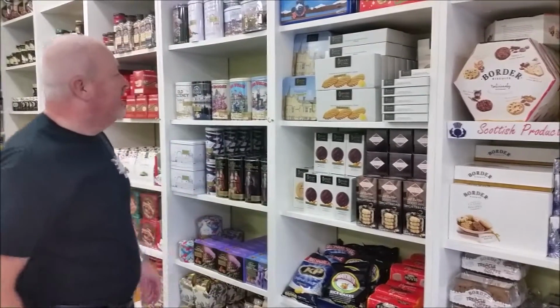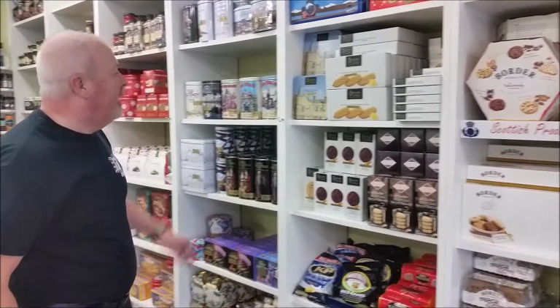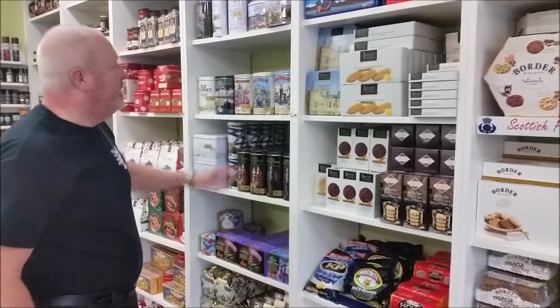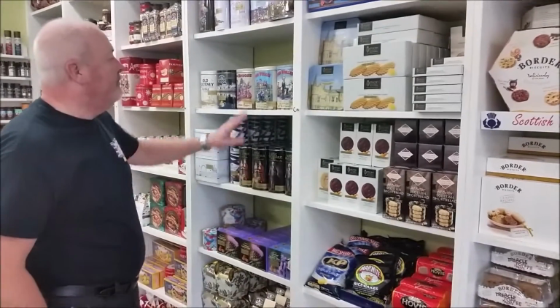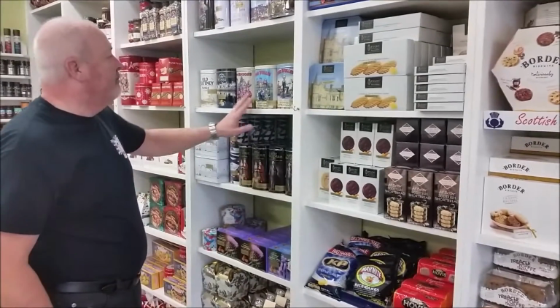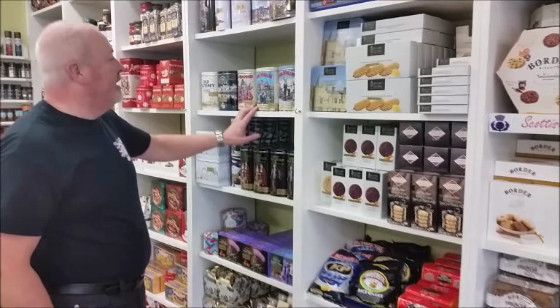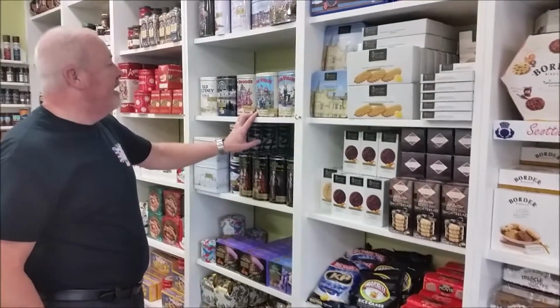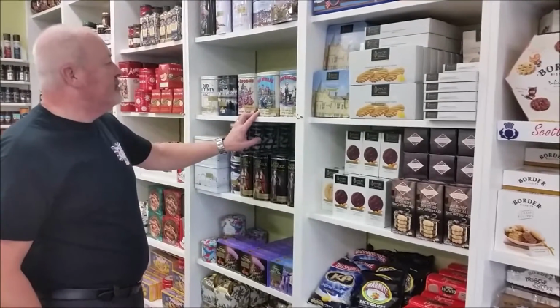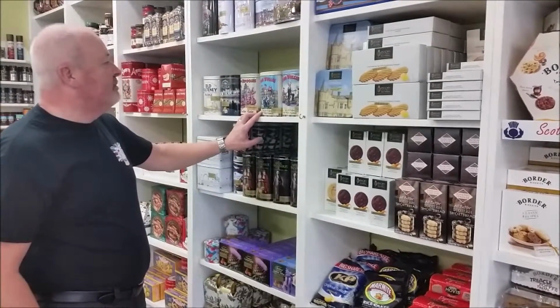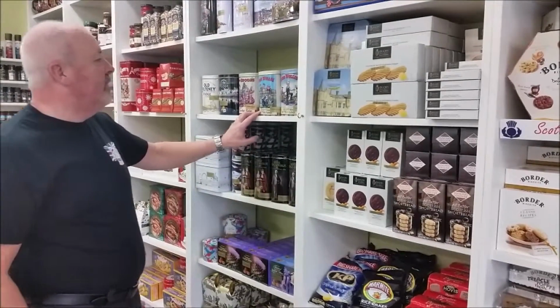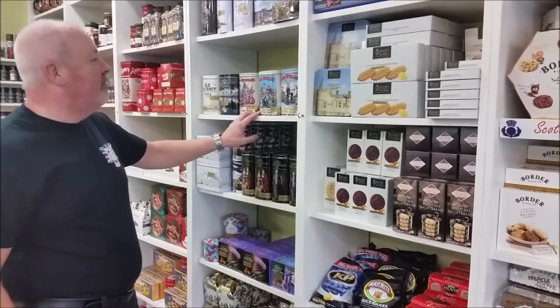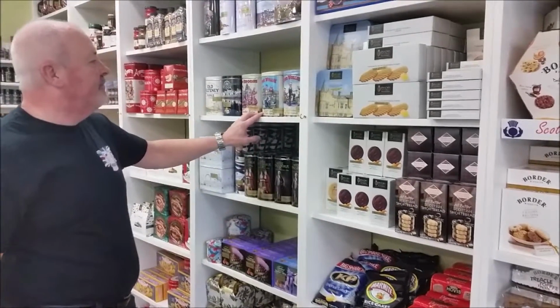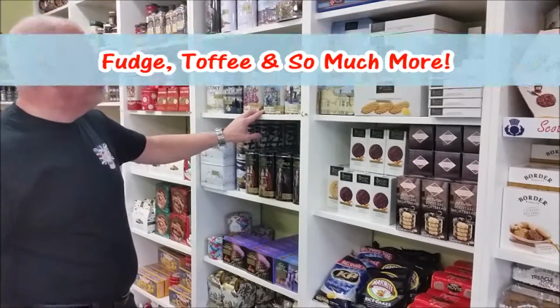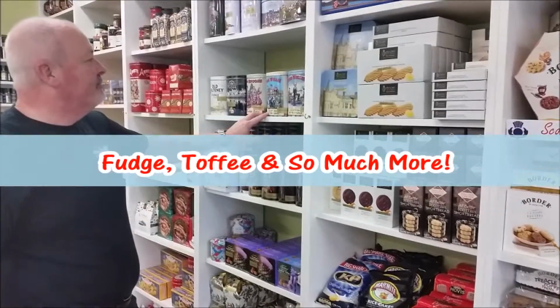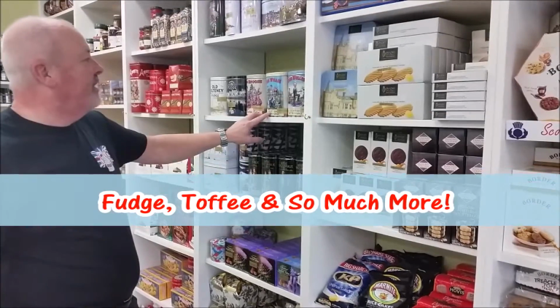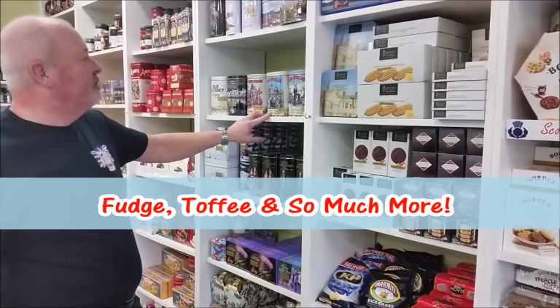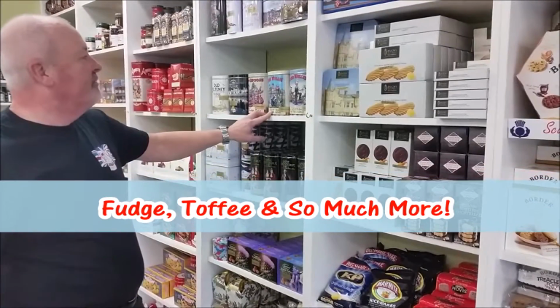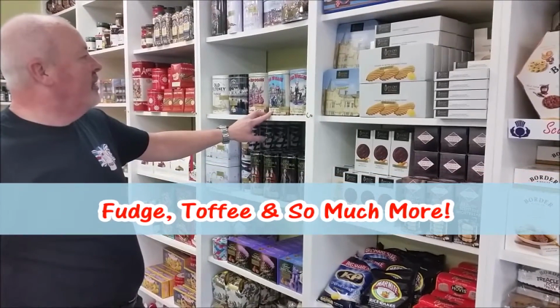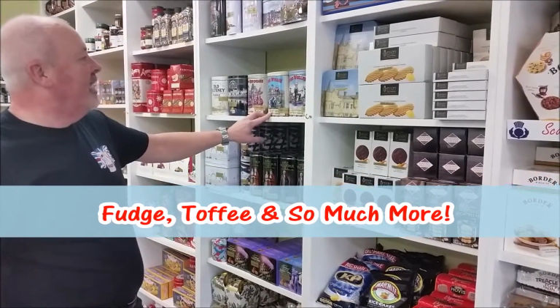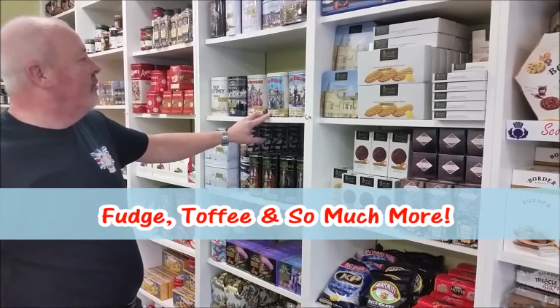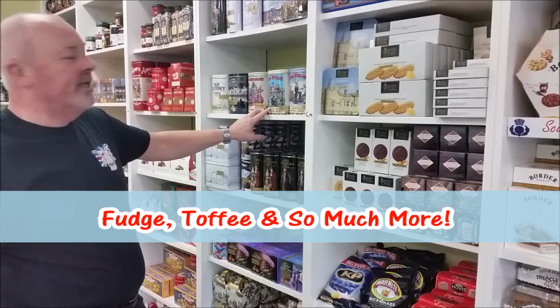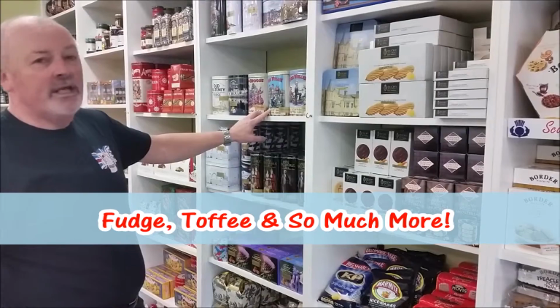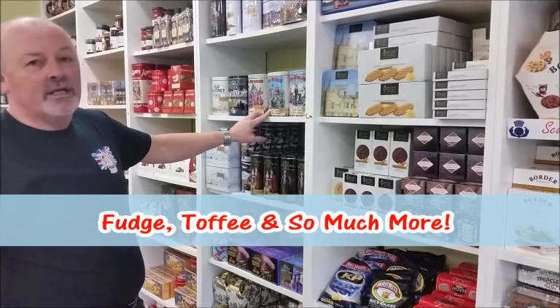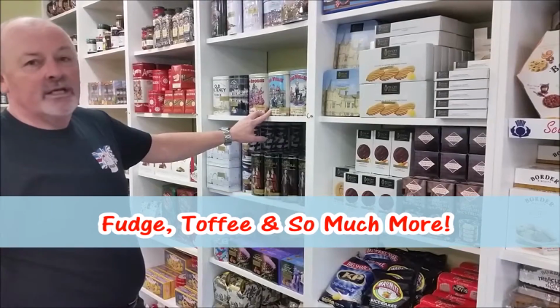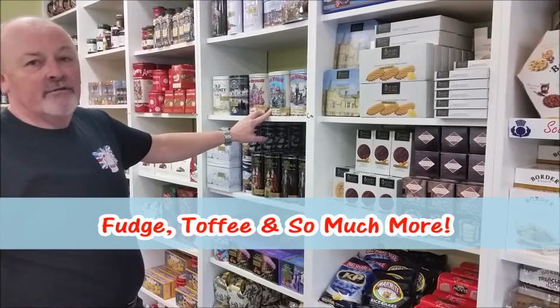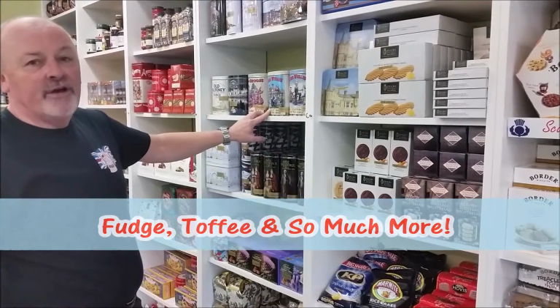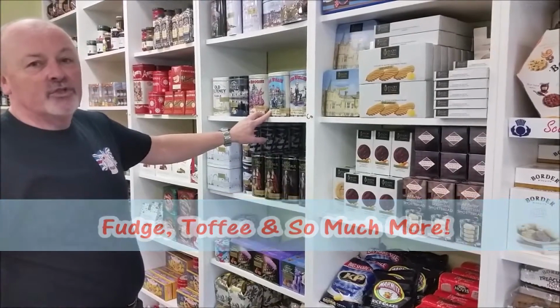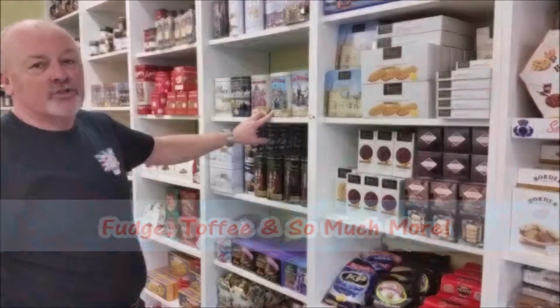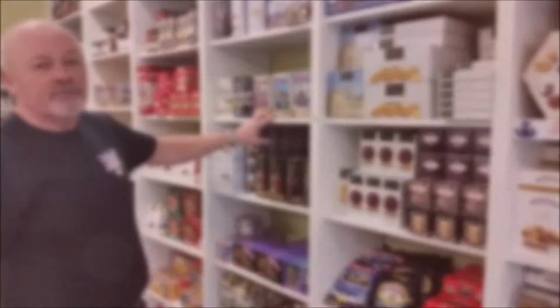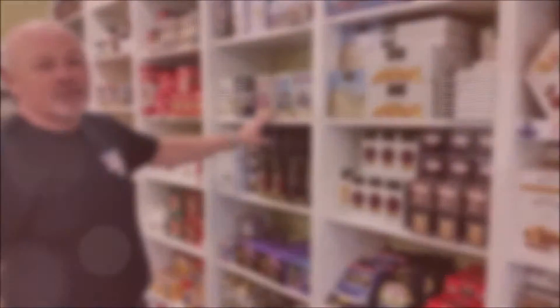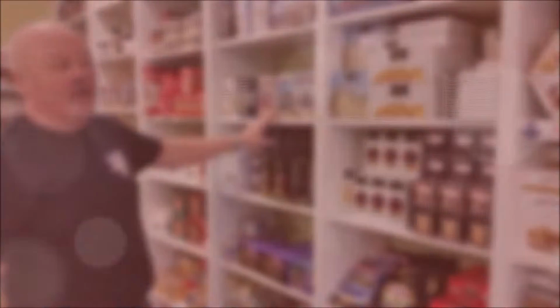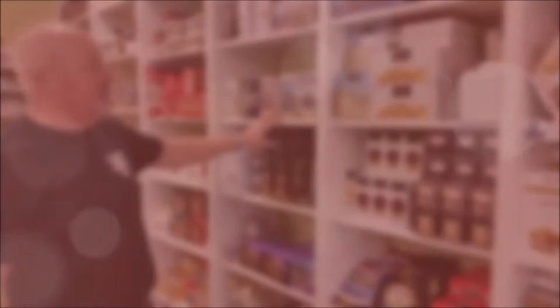And then if you really like some good old-fashioned fudge, we've got our Willy fudge from Scotland.